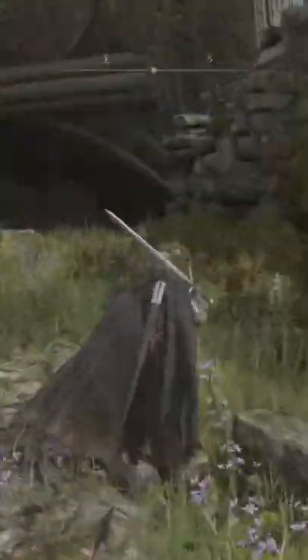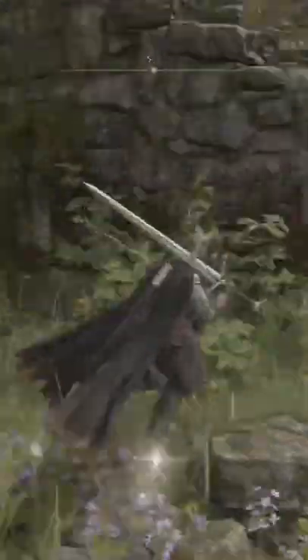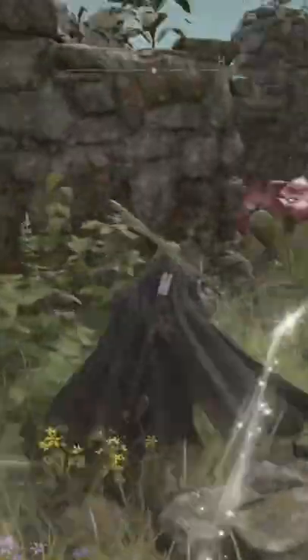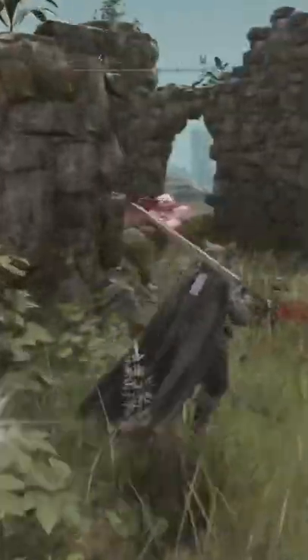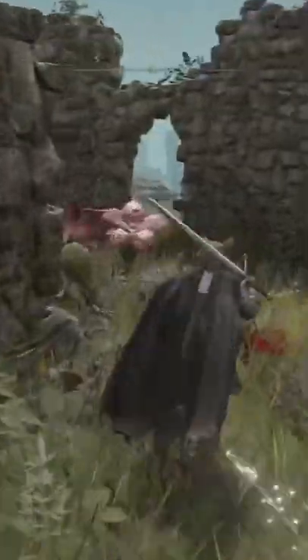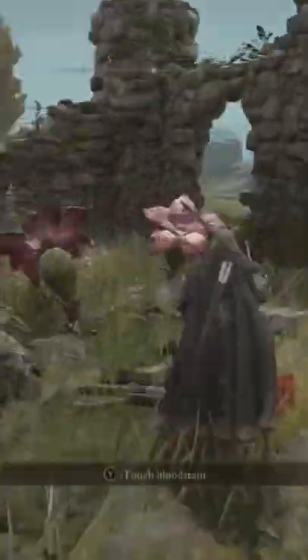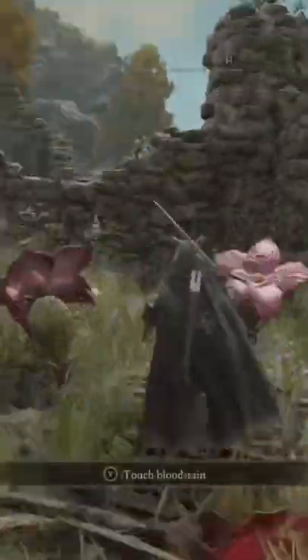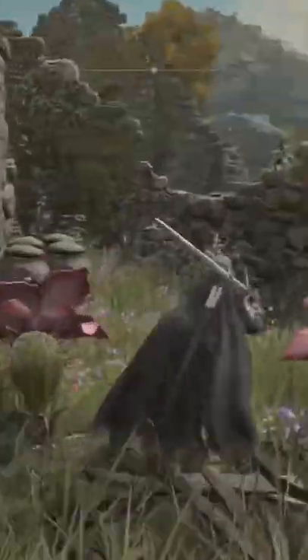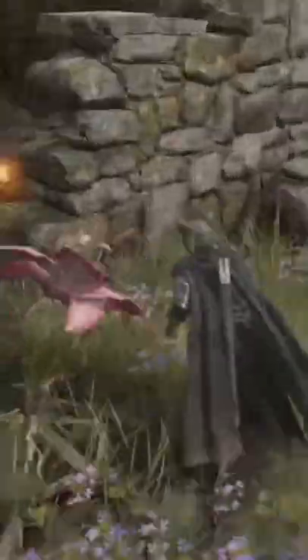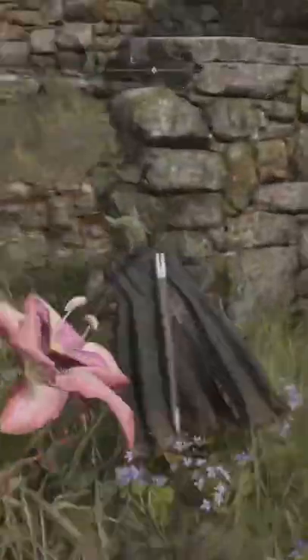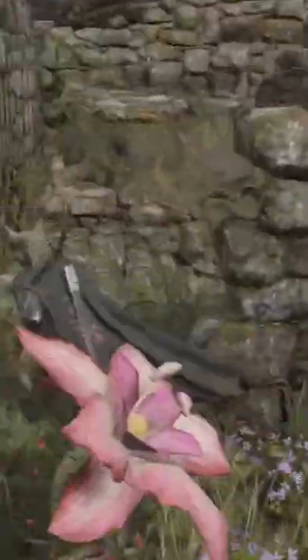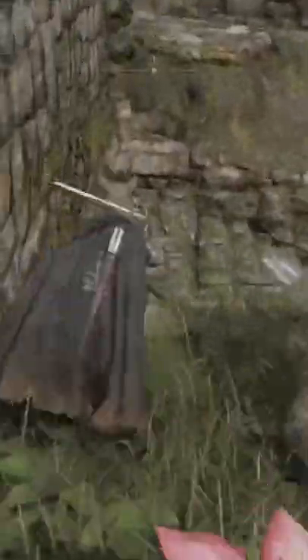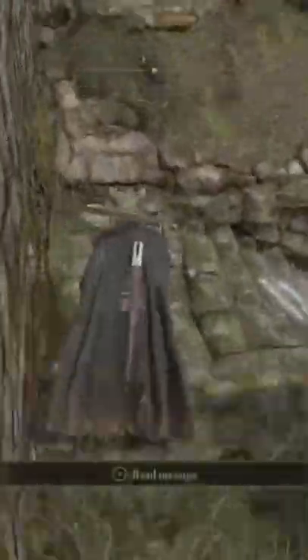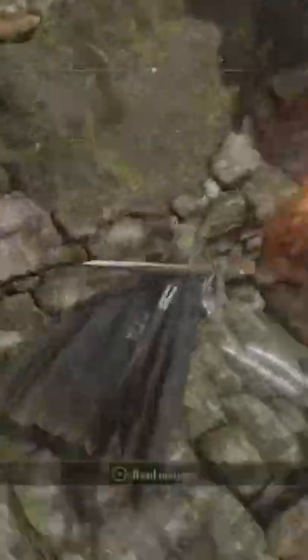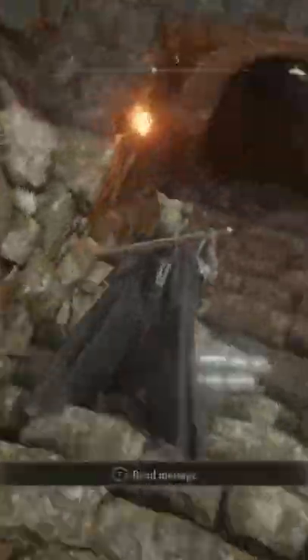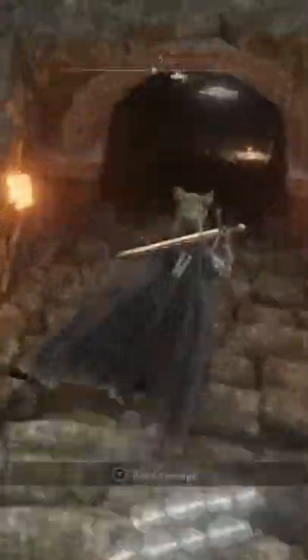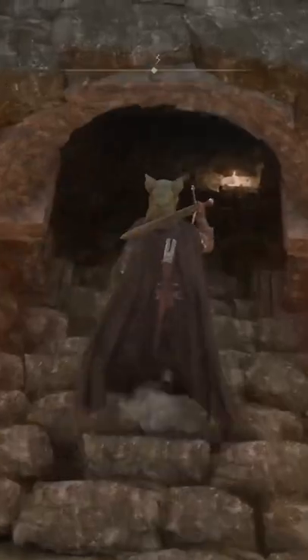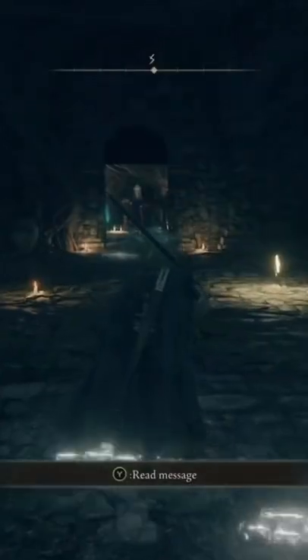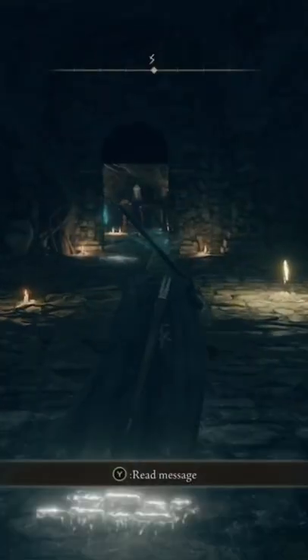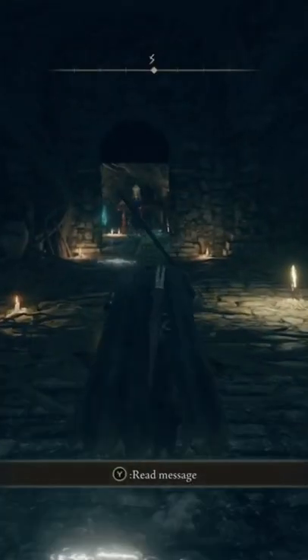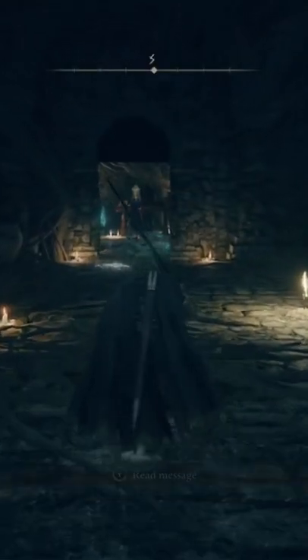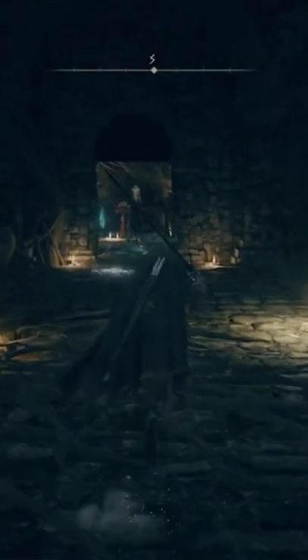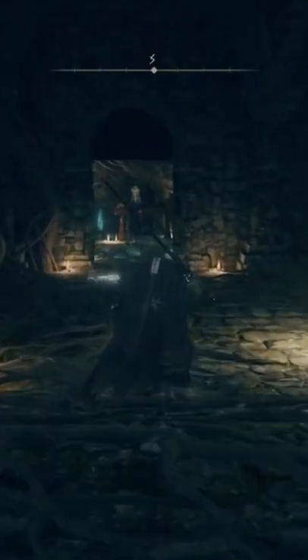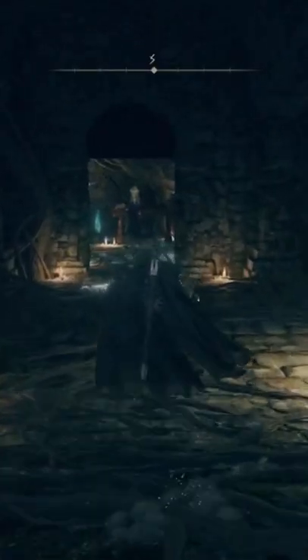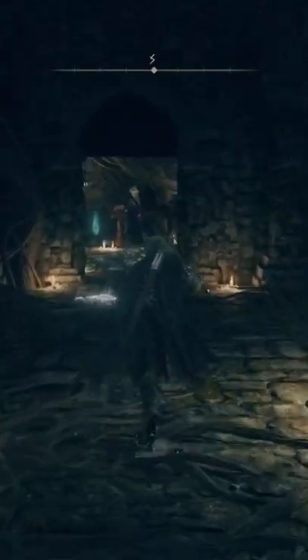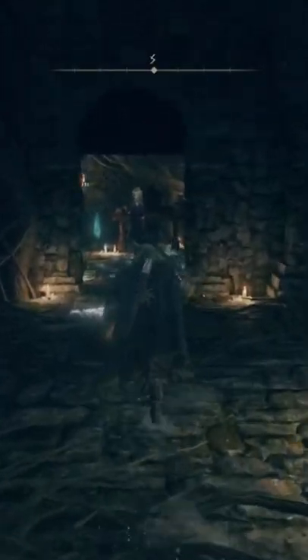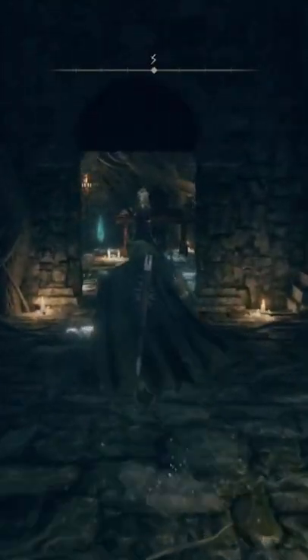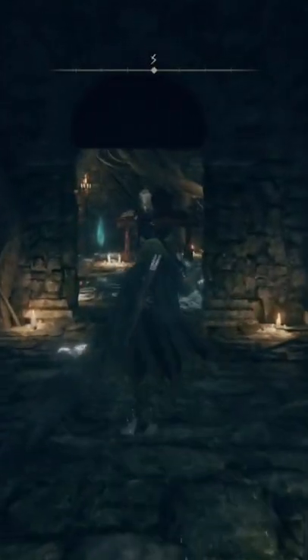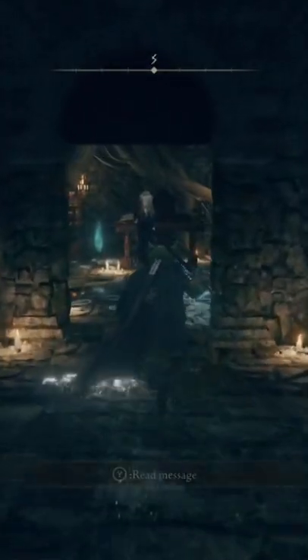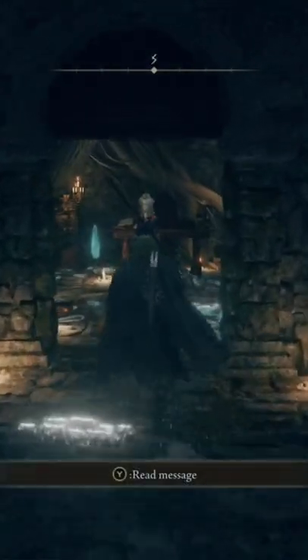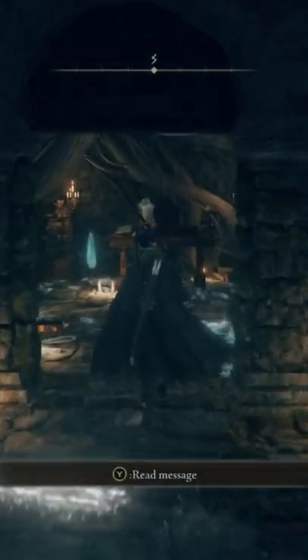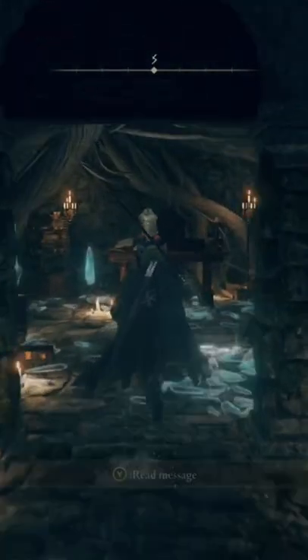Follow the pathing that I'm showing you here, and it'll get you directly into the dungeon section. There'll be one of the pumpkin head bosses, but he's easy to kill, so have fun.